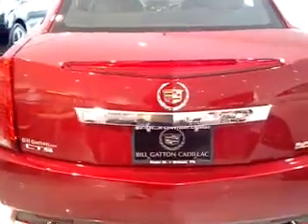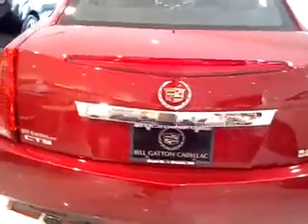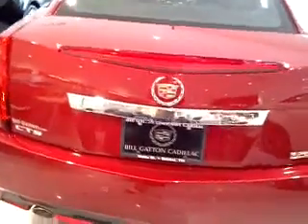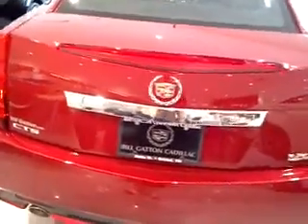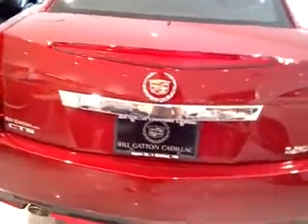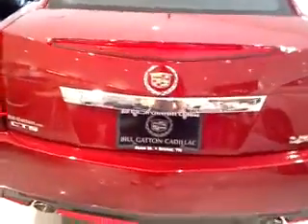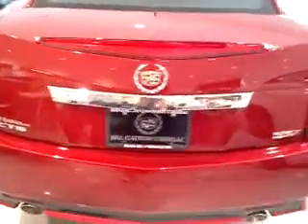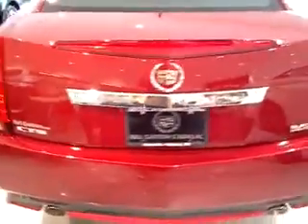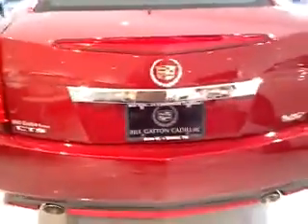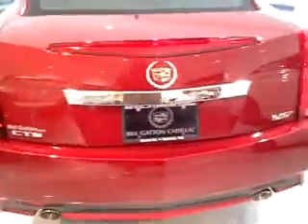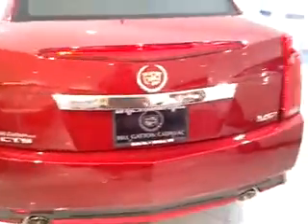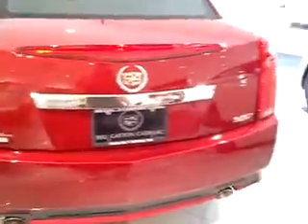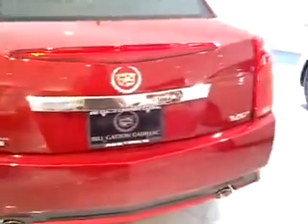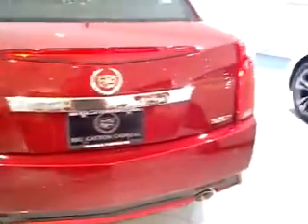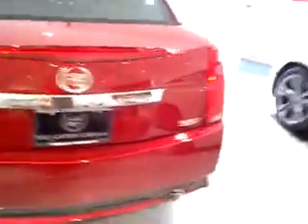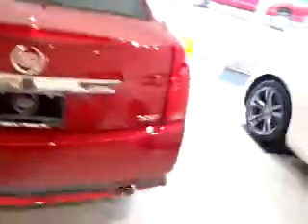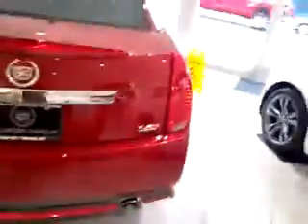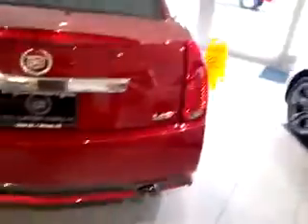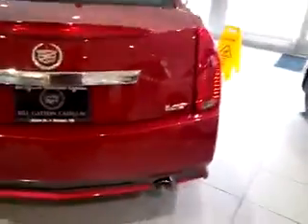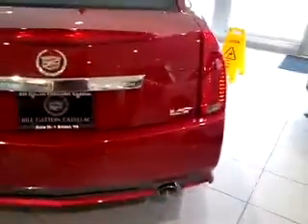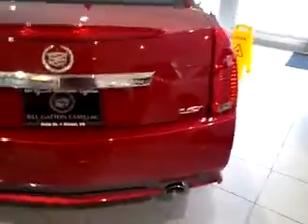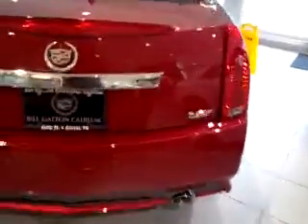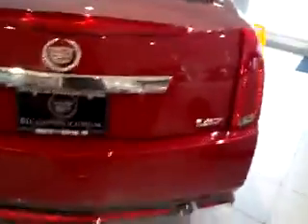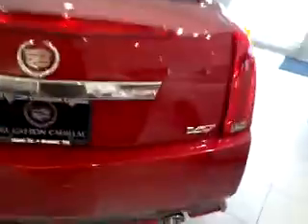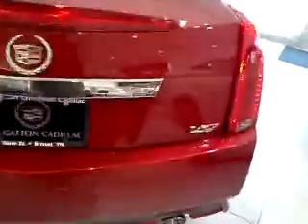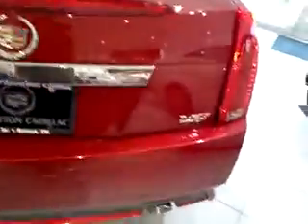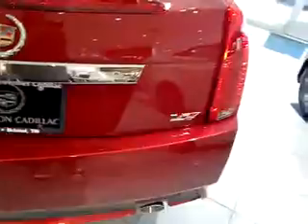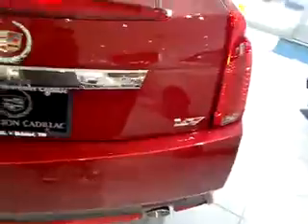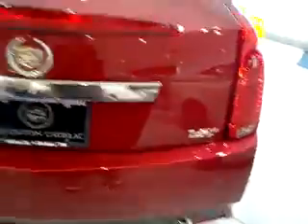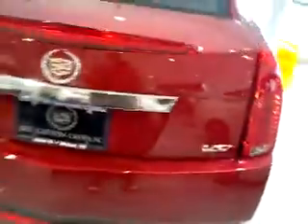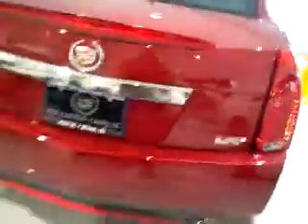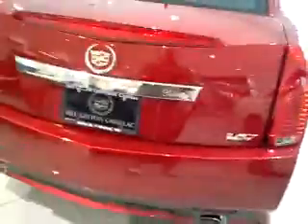Hello YouTube, WattD586 here. I'm here at Bill Gatton Chevrolet Cadillac here in Bristol, Tennessee.